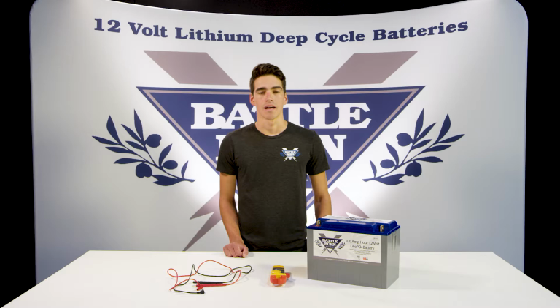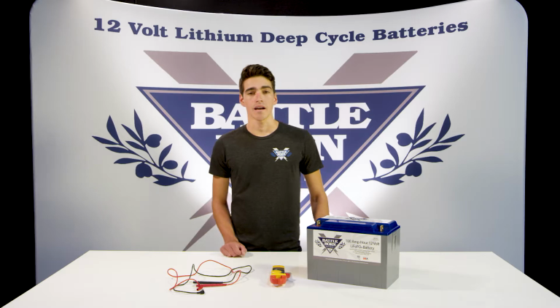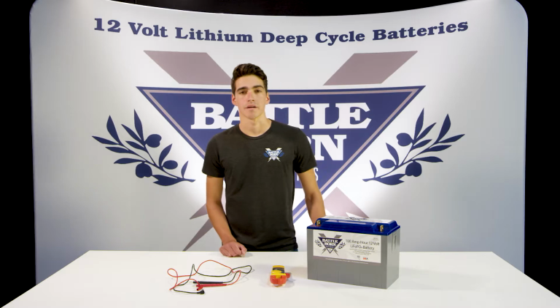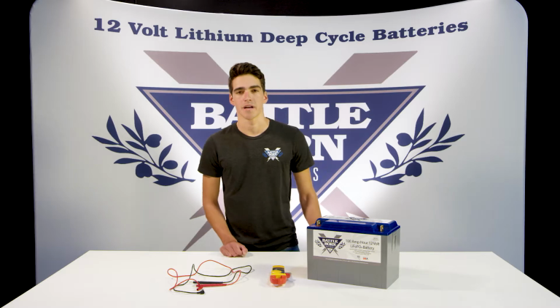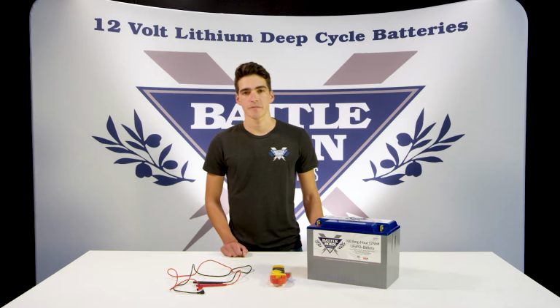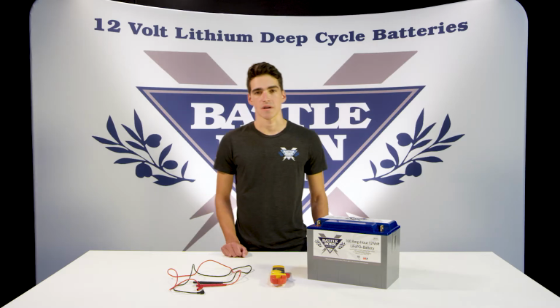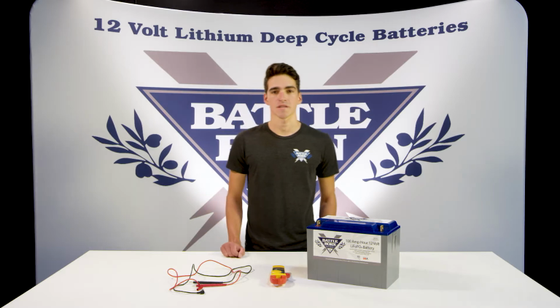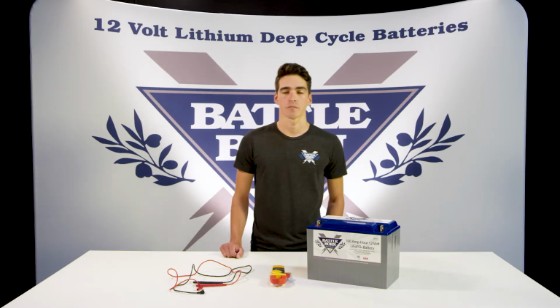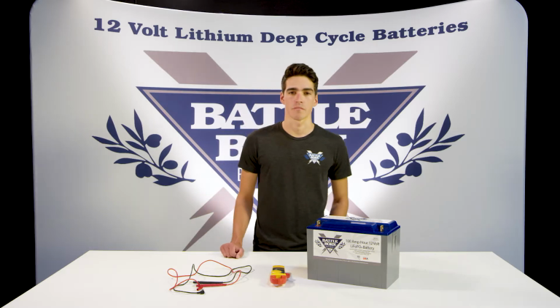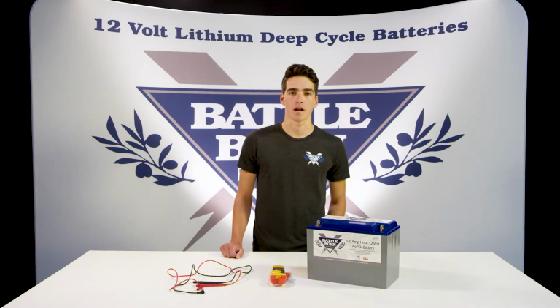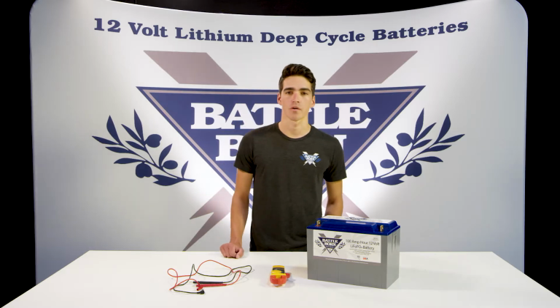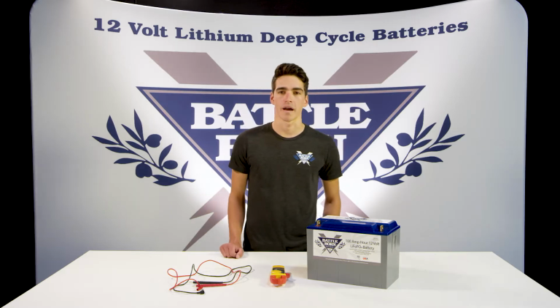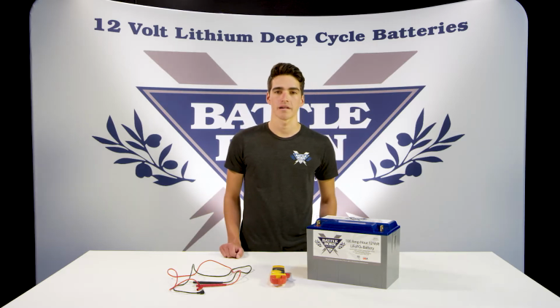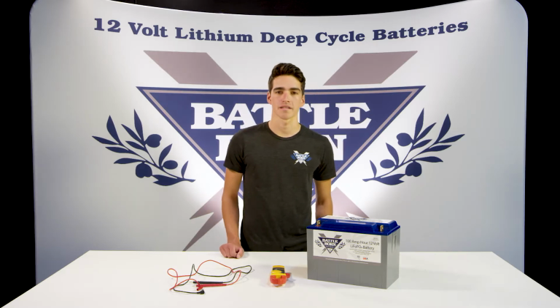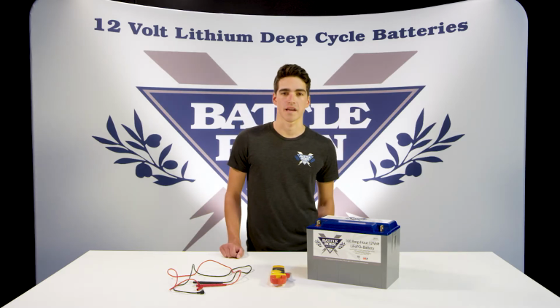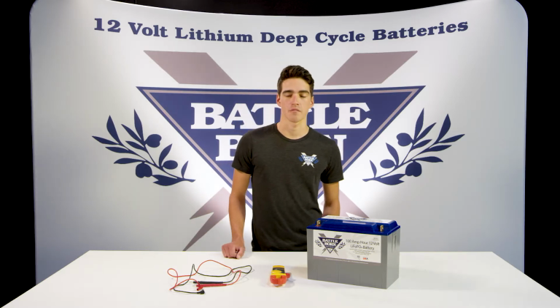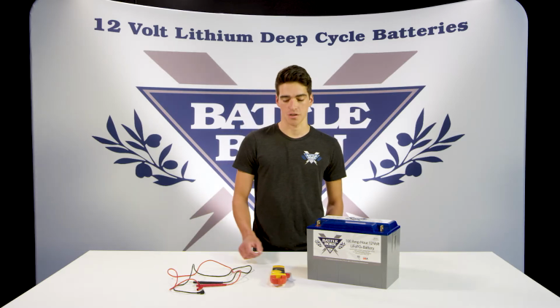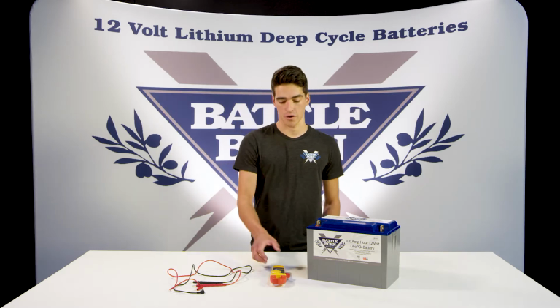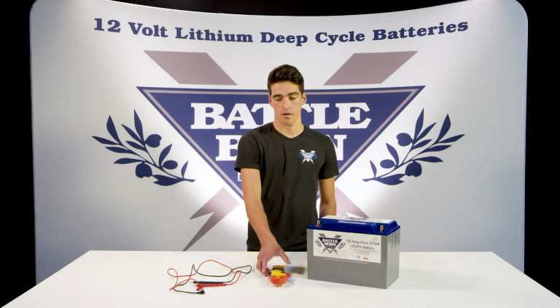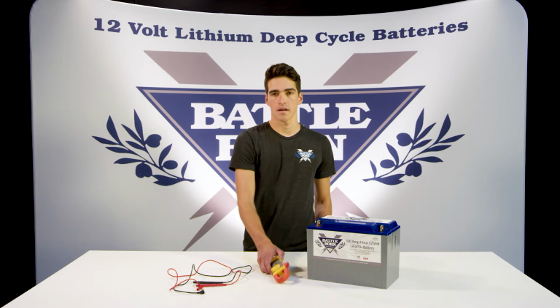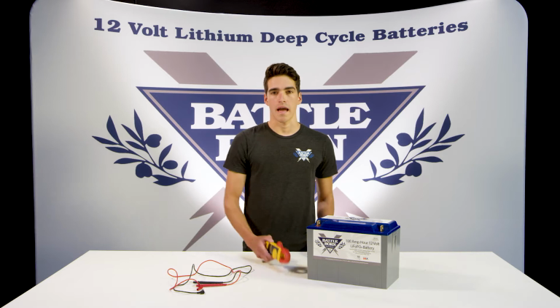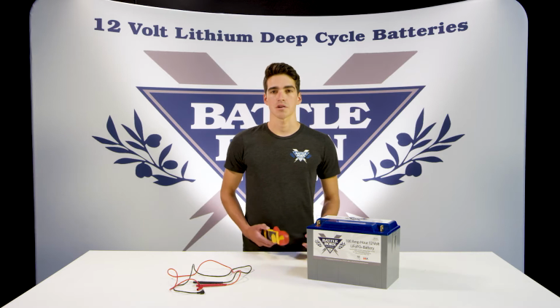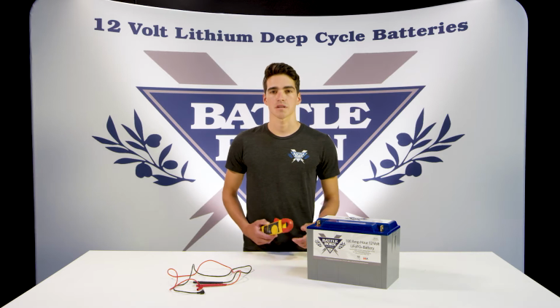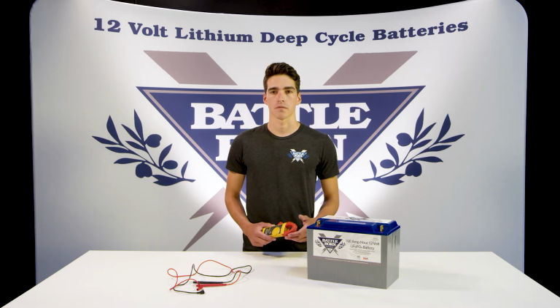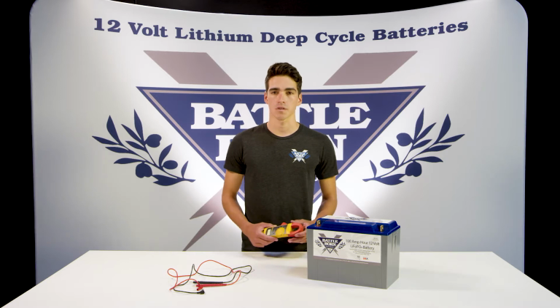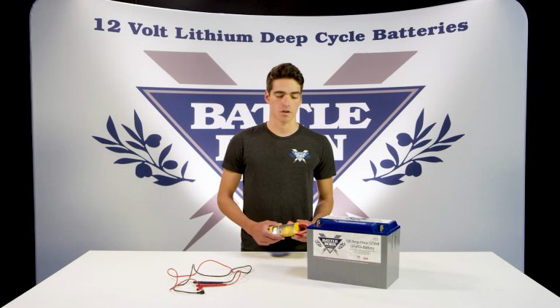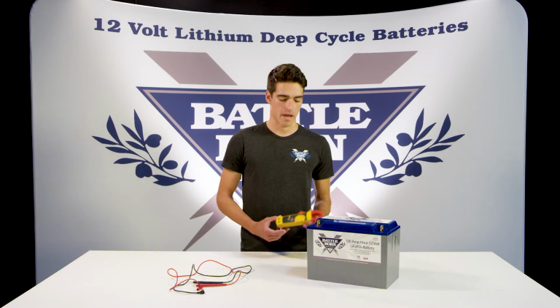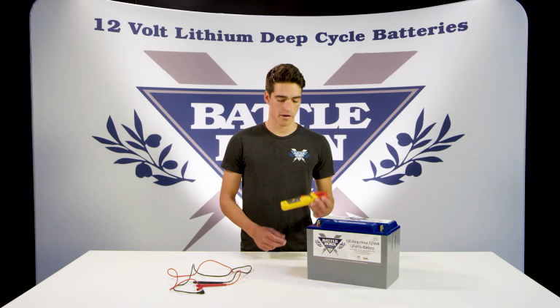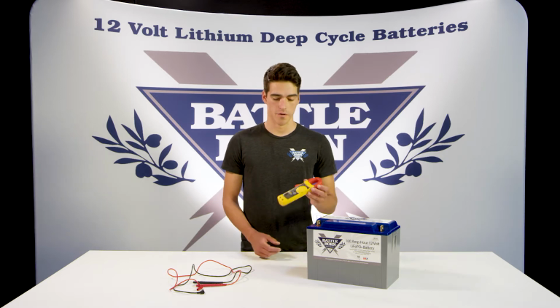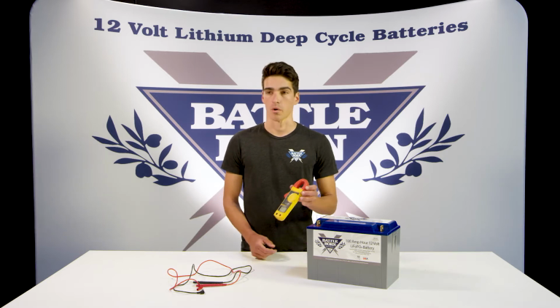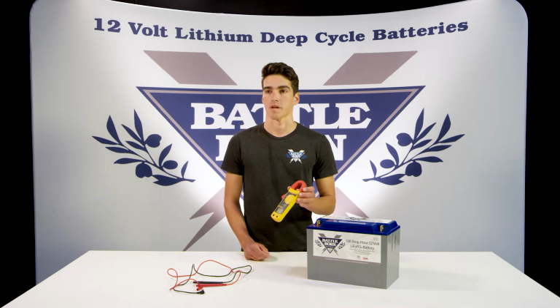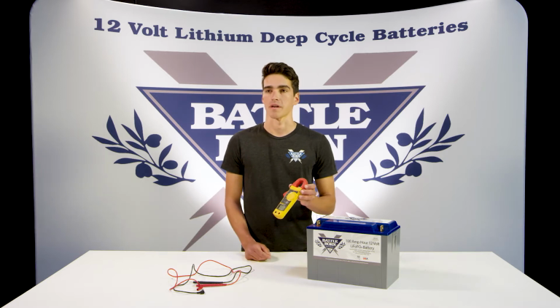Hi, my name is Austin. I'm with Battle Born Batteries and today I'm going to be showing you how to check the voltage on your battery with a multimeter.